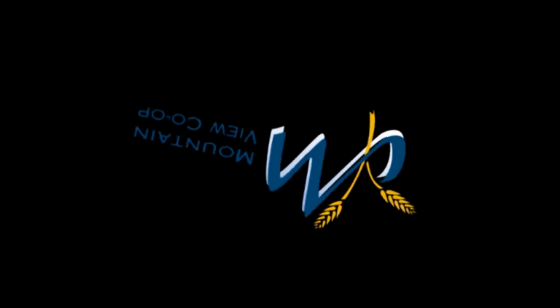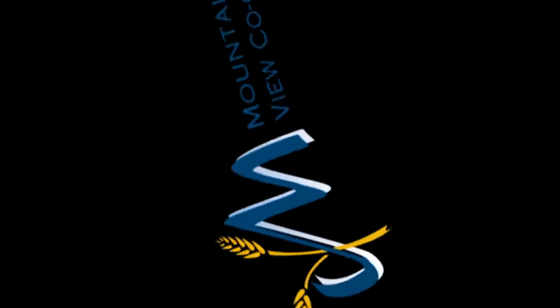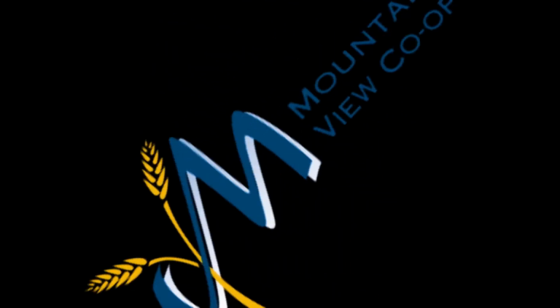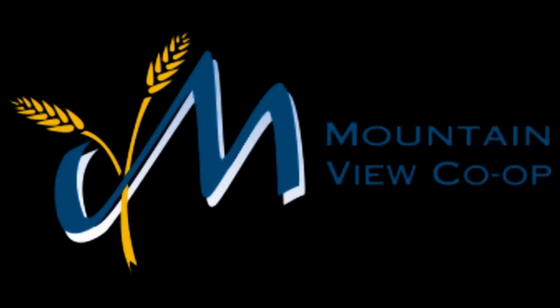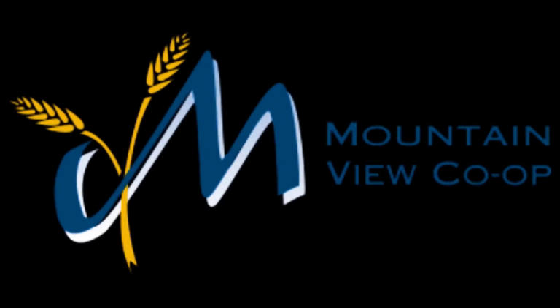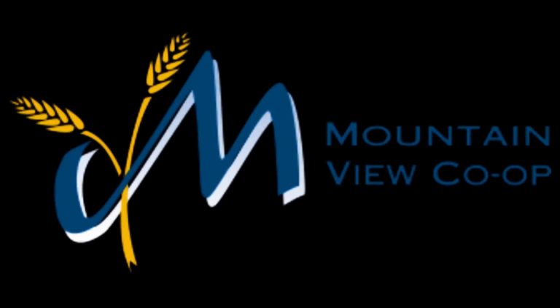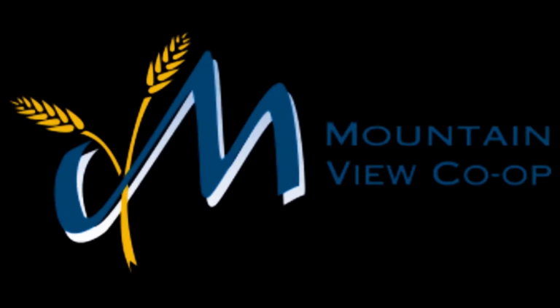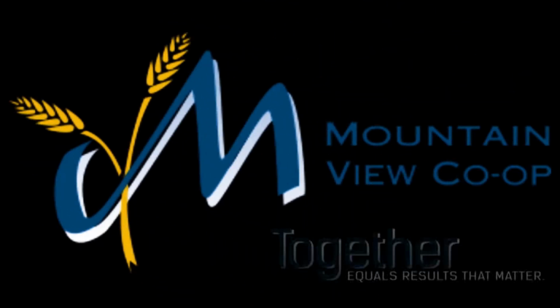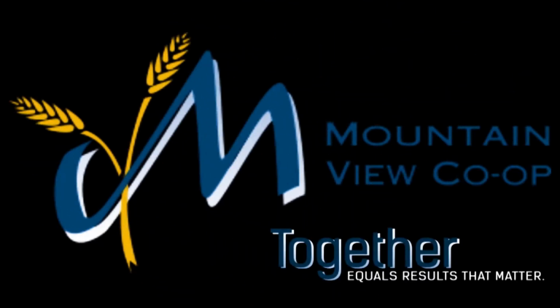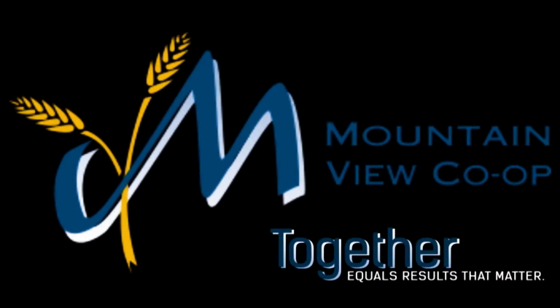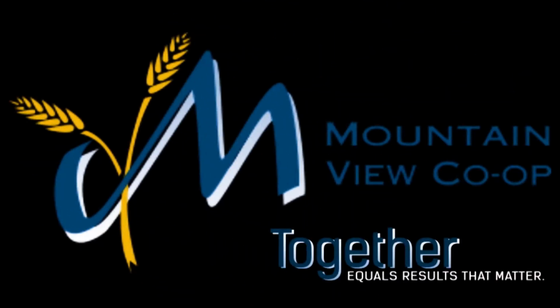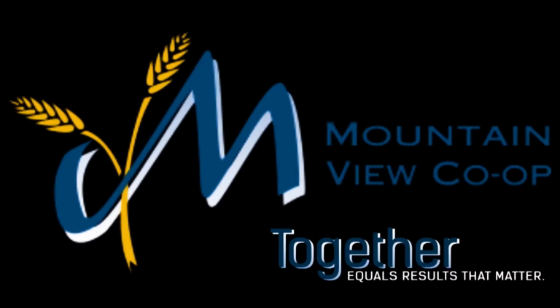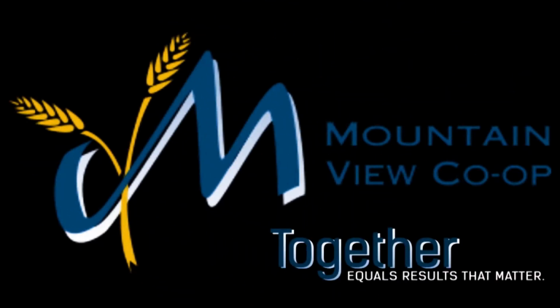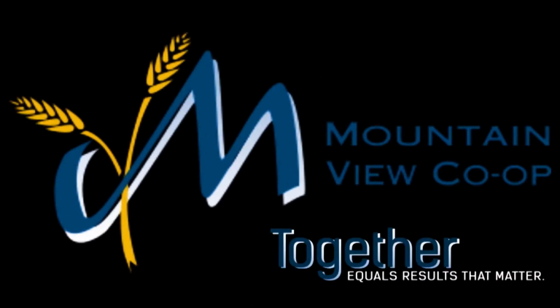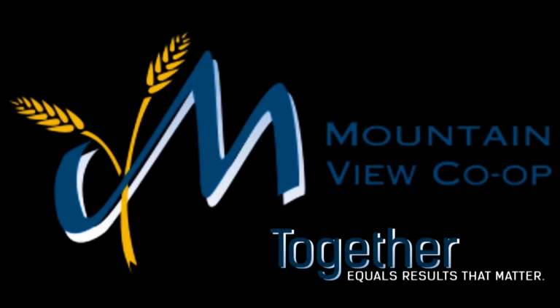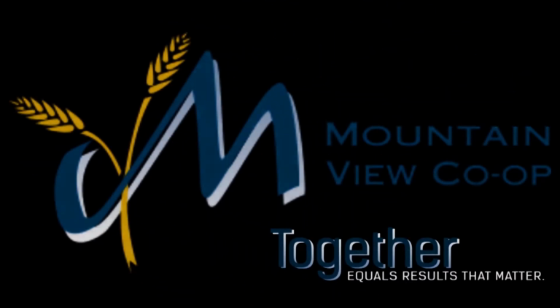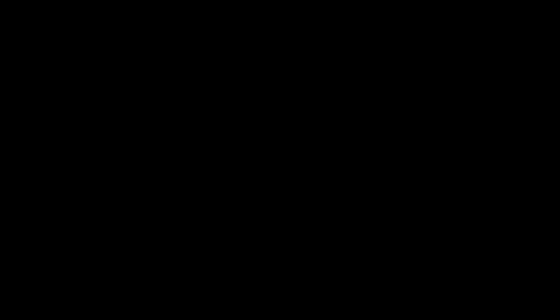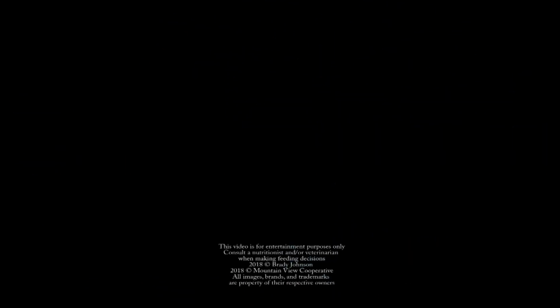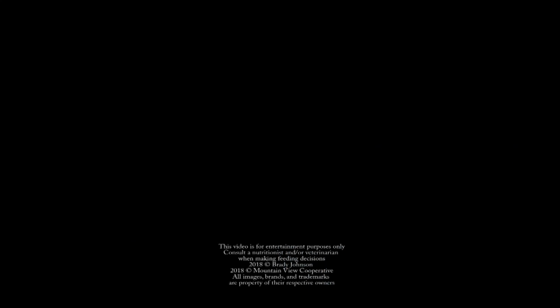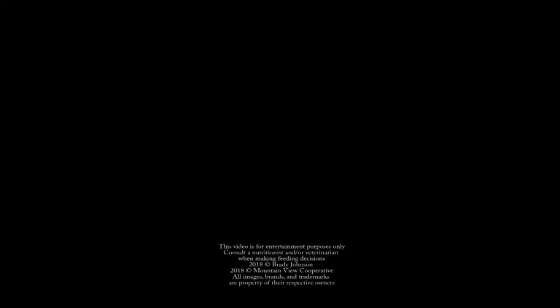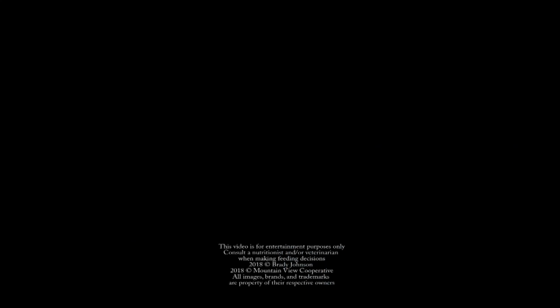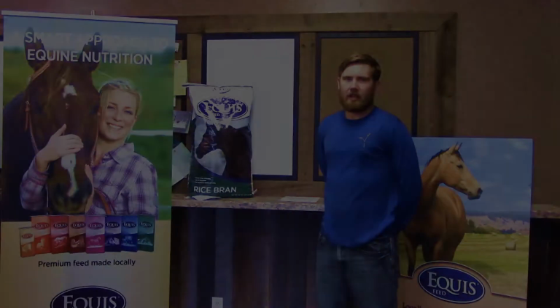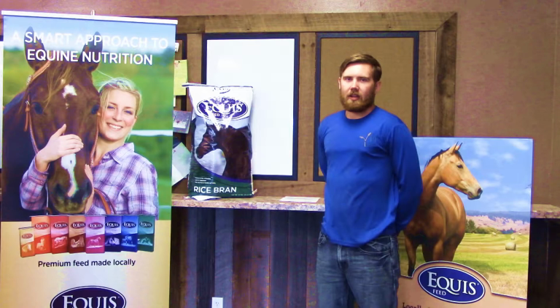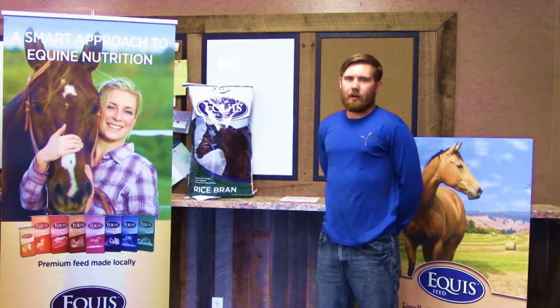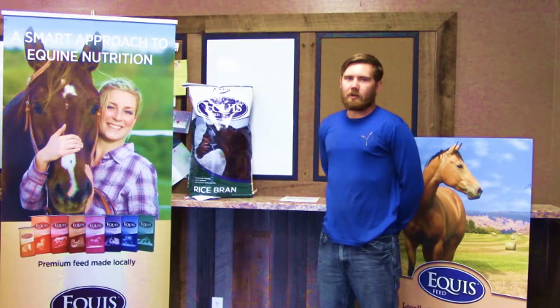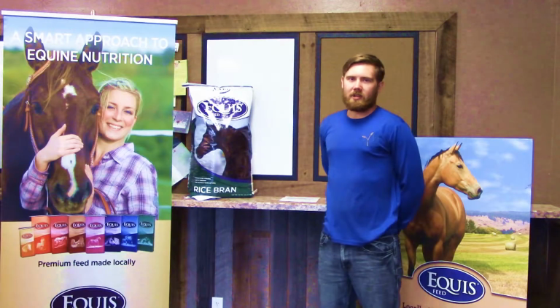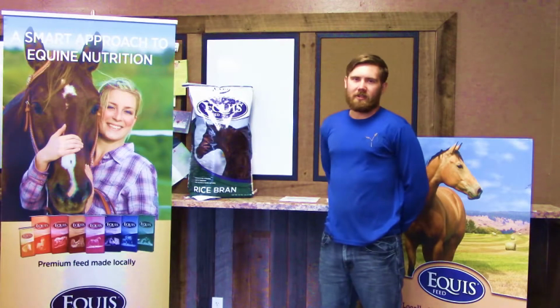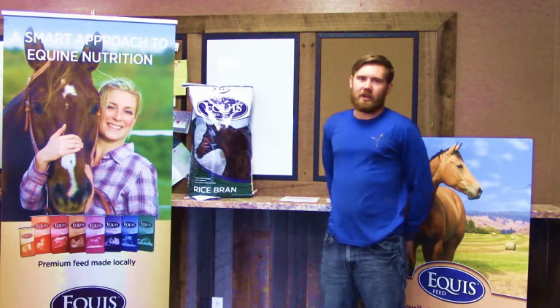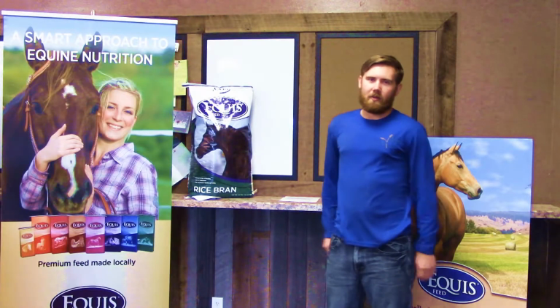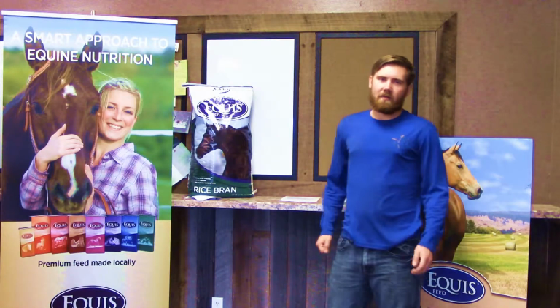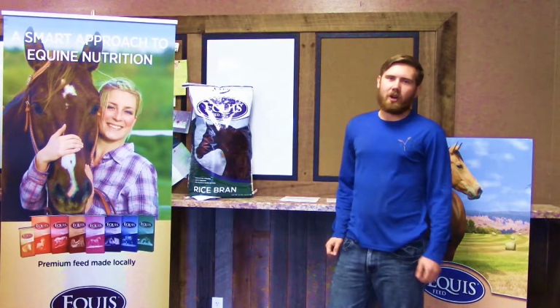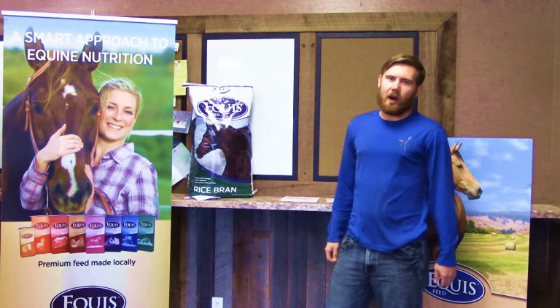Mountain View Co-op — together equals results that matter. Welcome to Your Feed Minute with Mountain View Co-op.